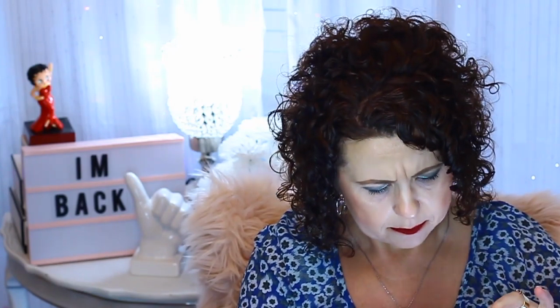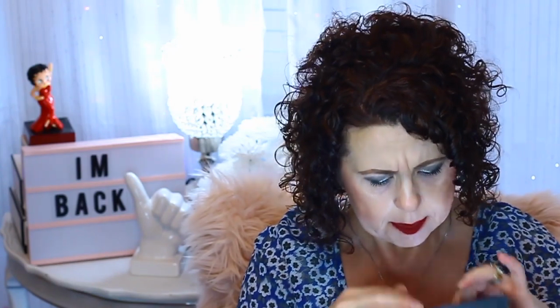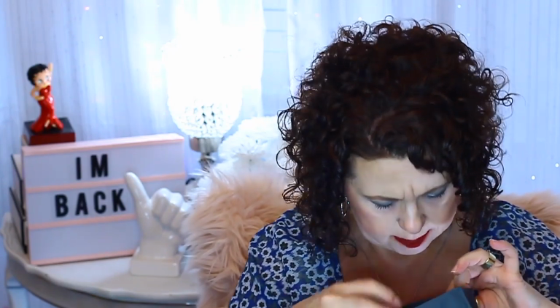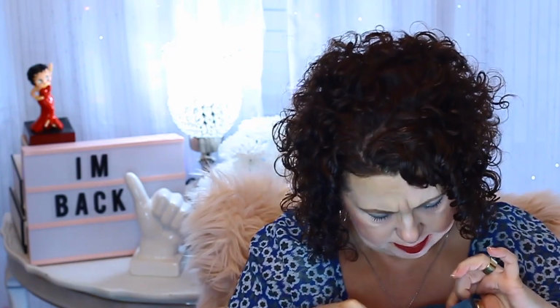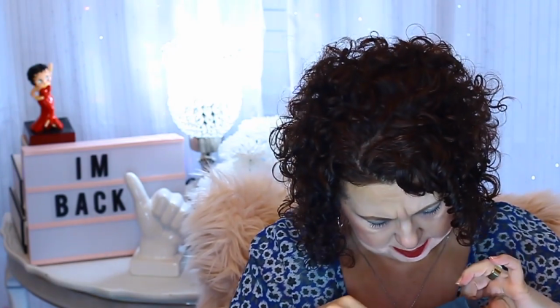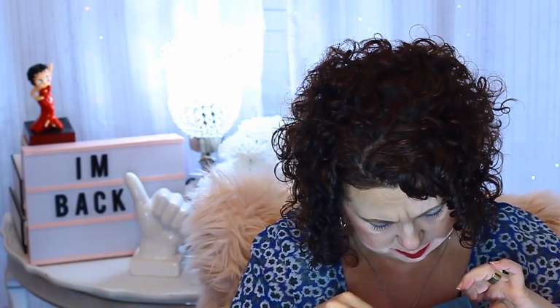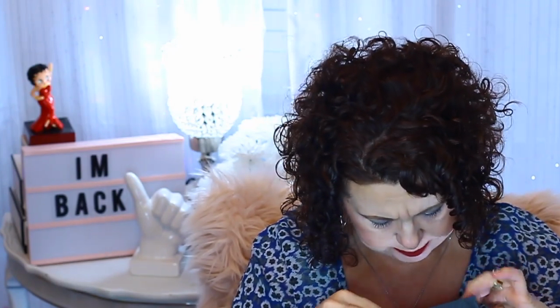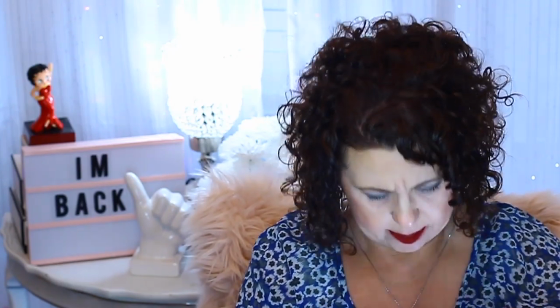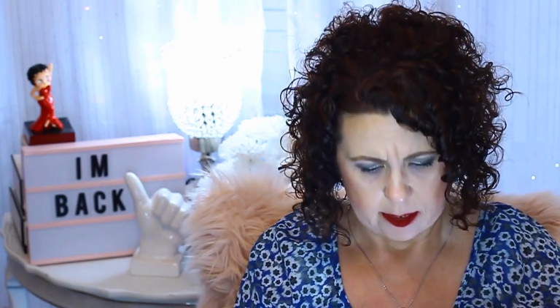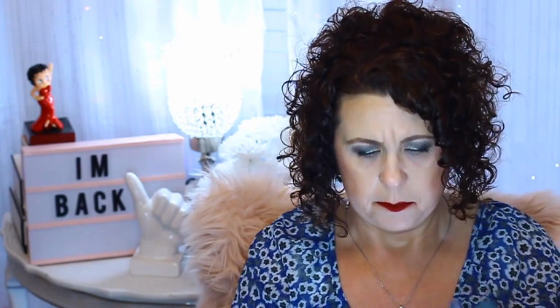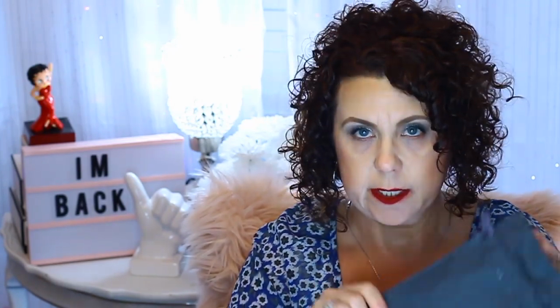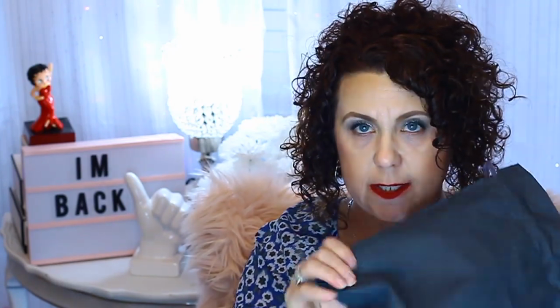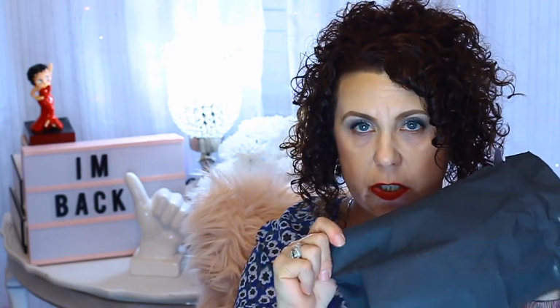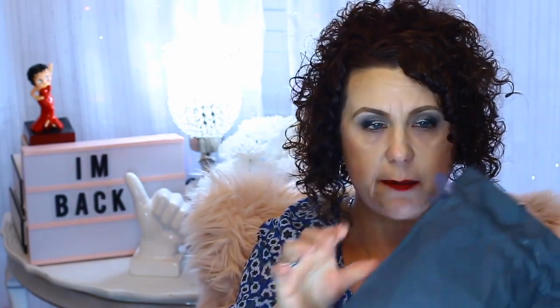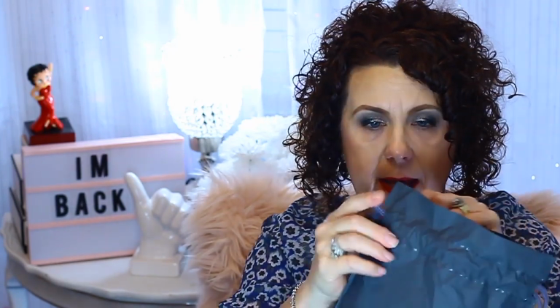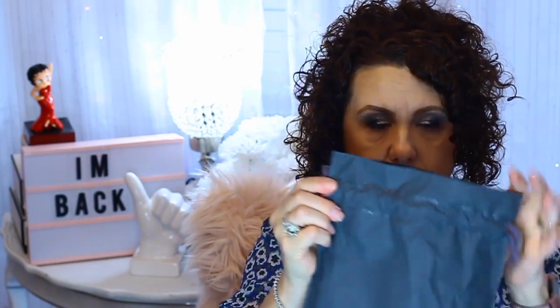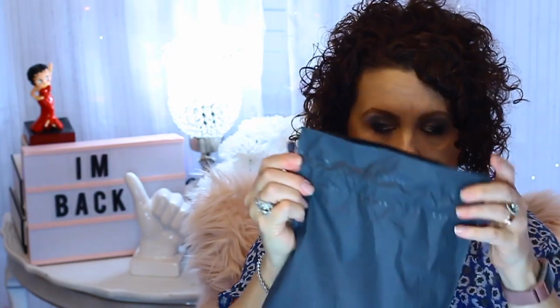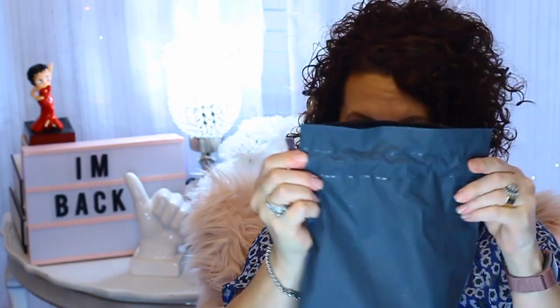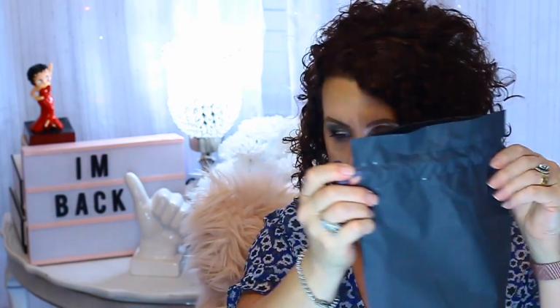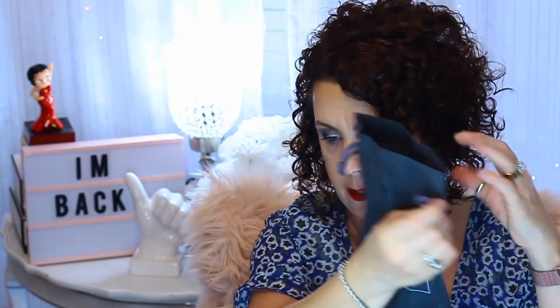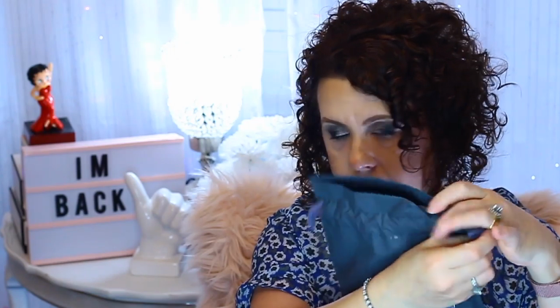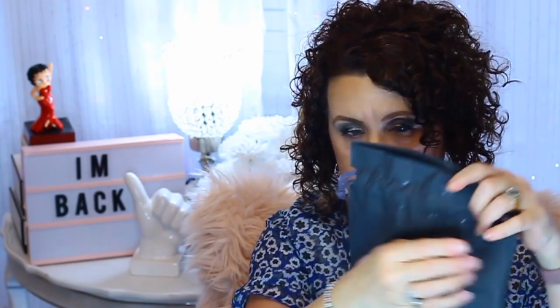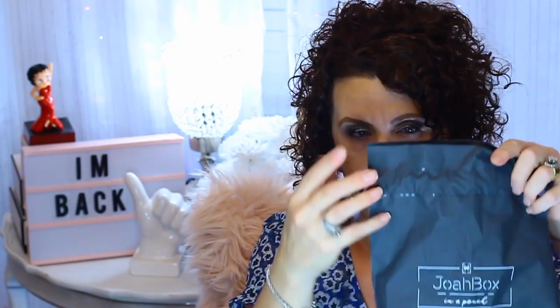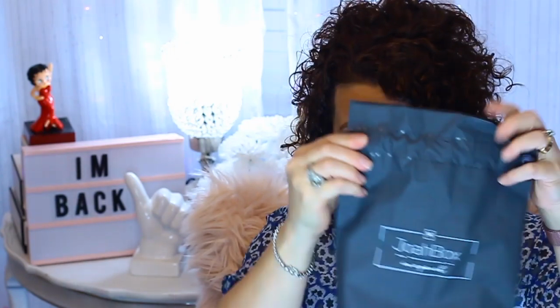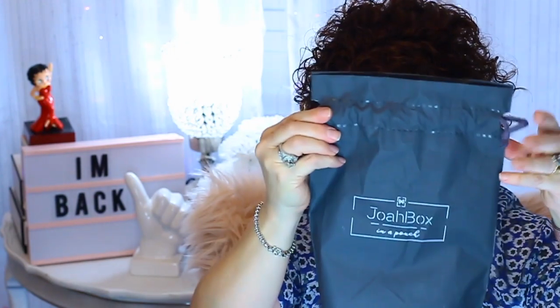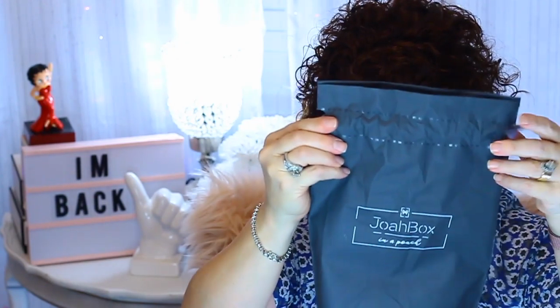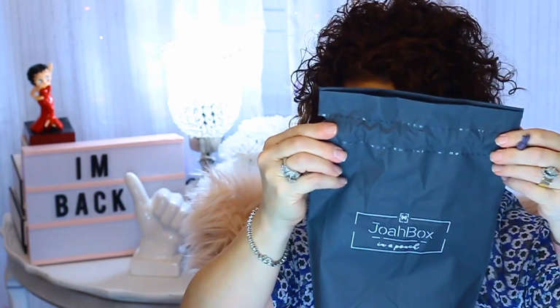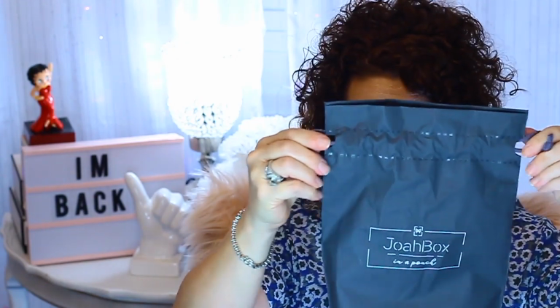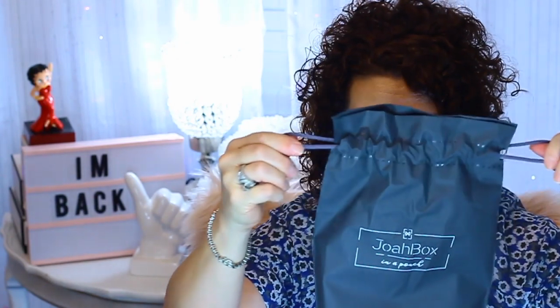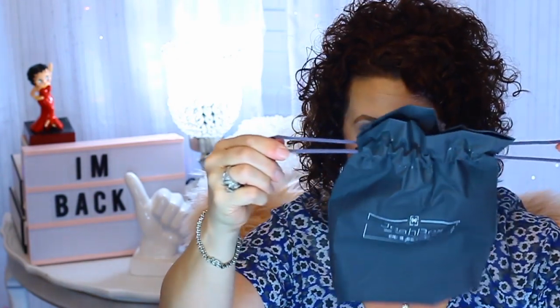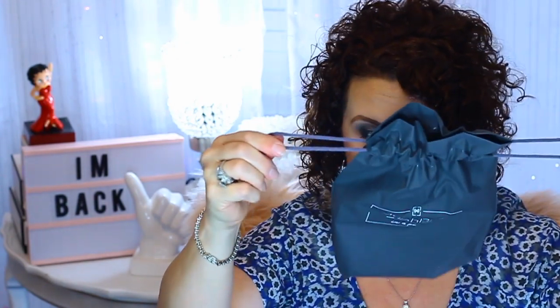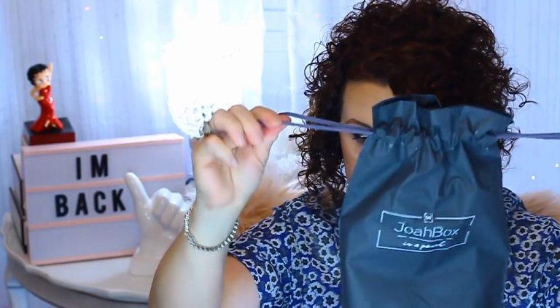This is a pretty sturdy bag and it has a drawstring on it.